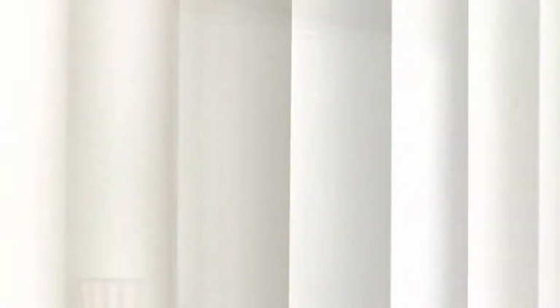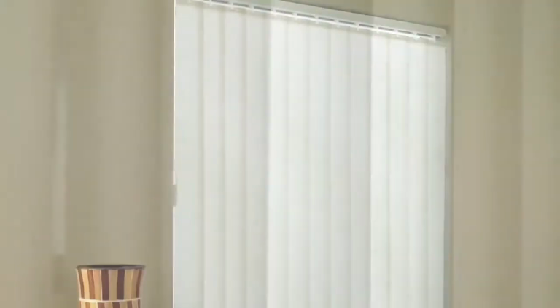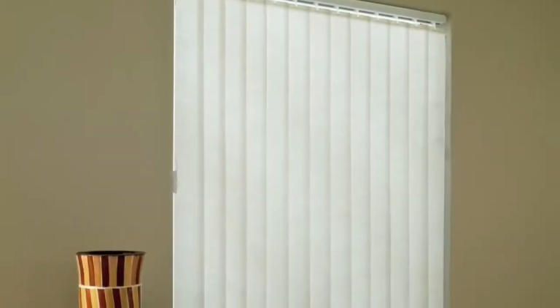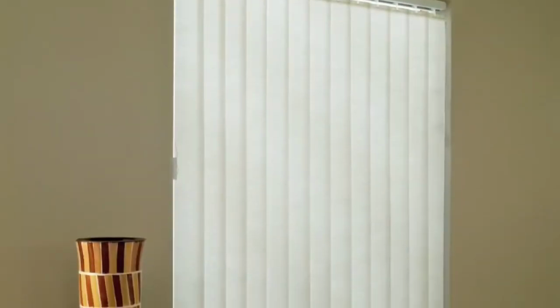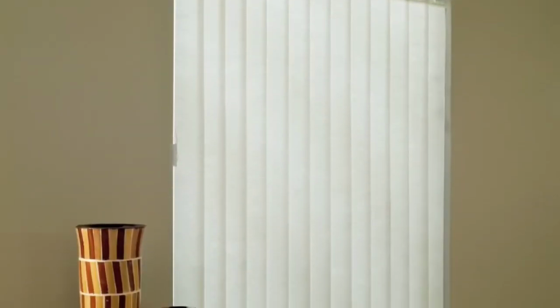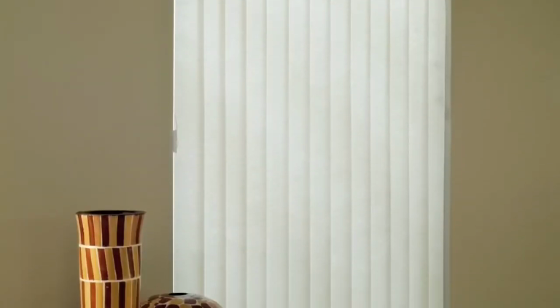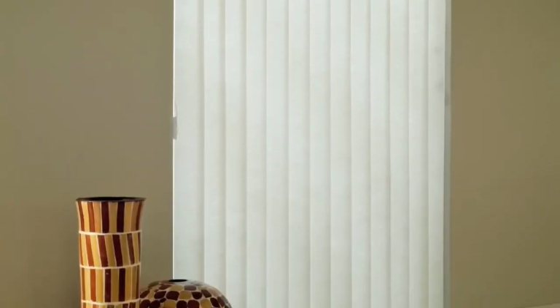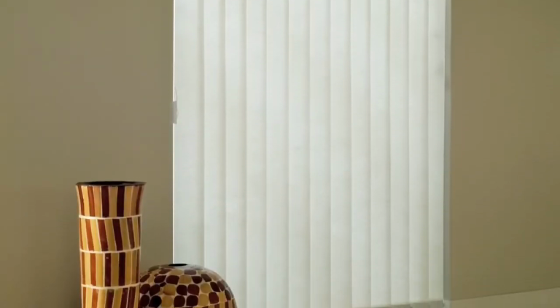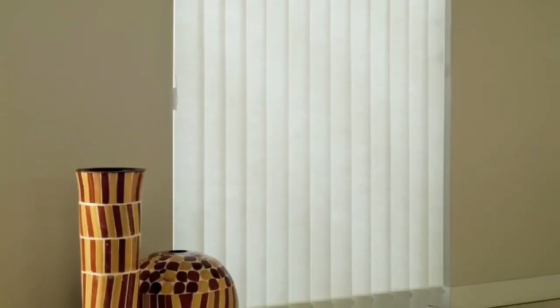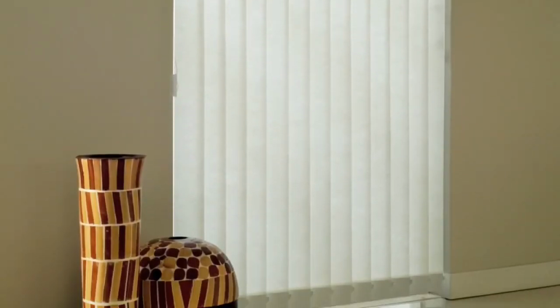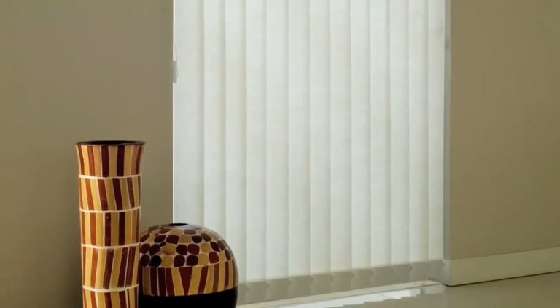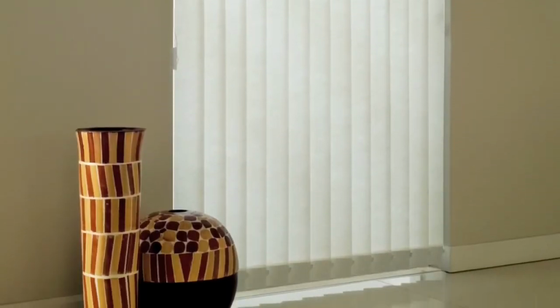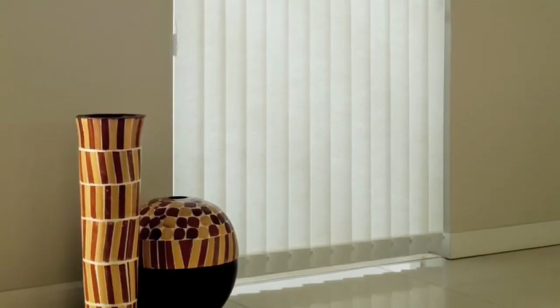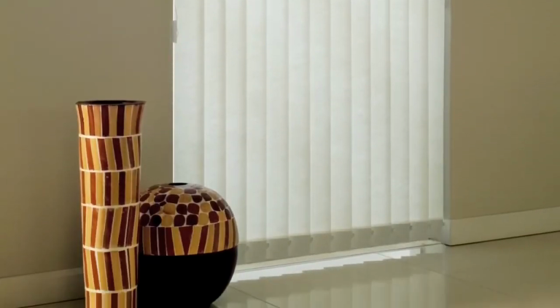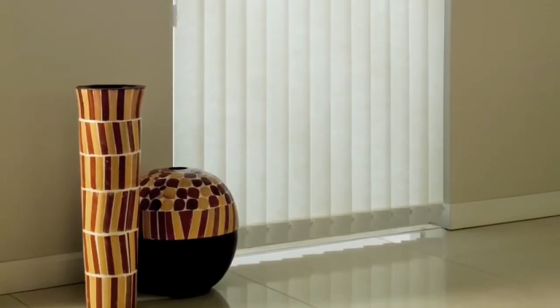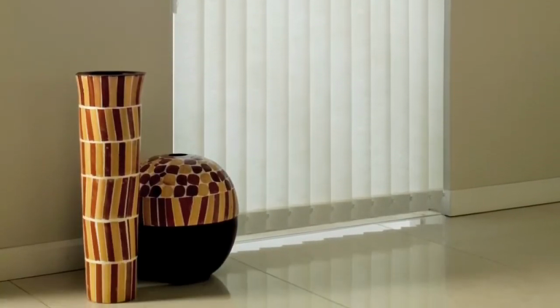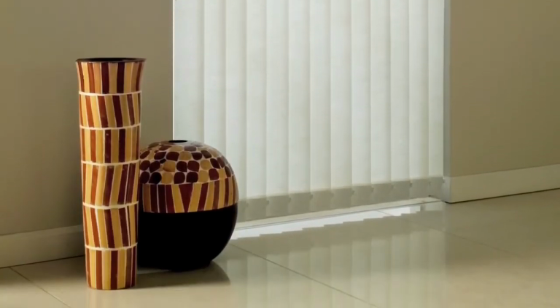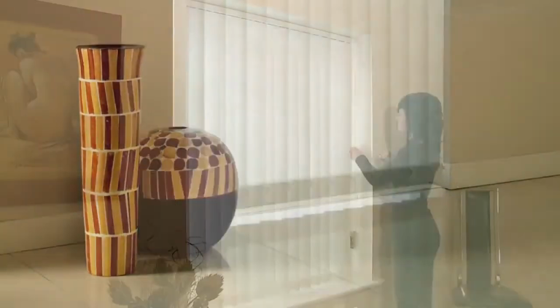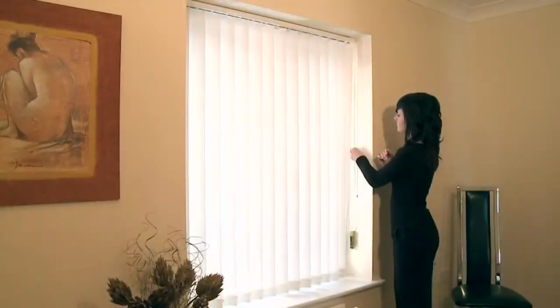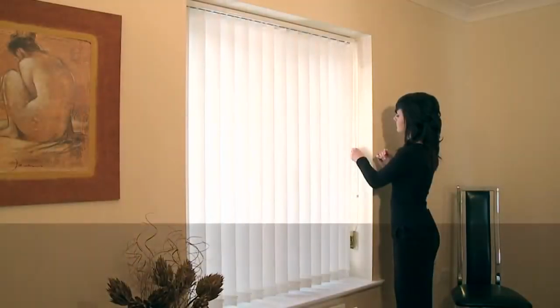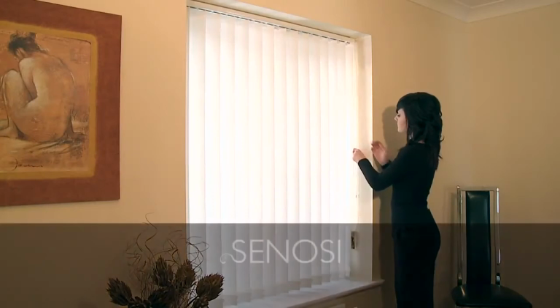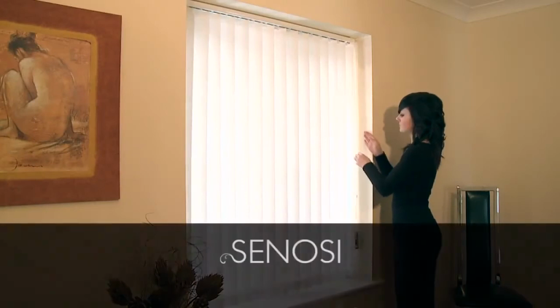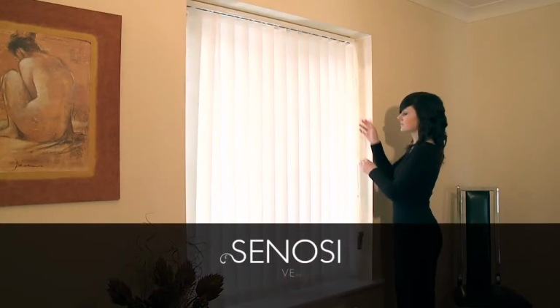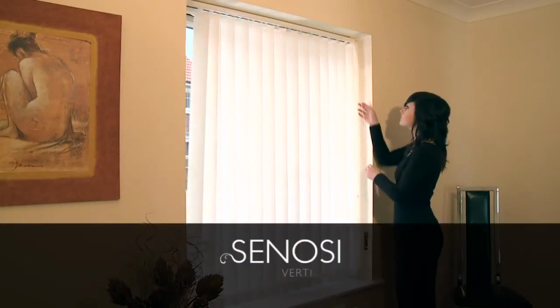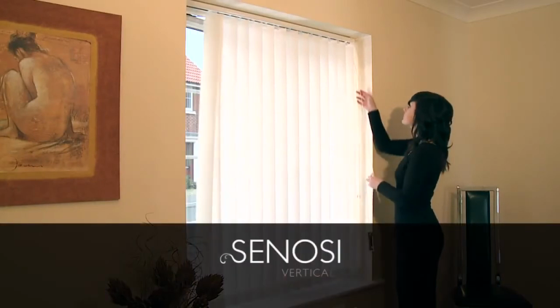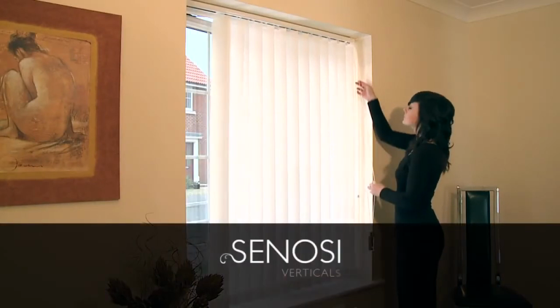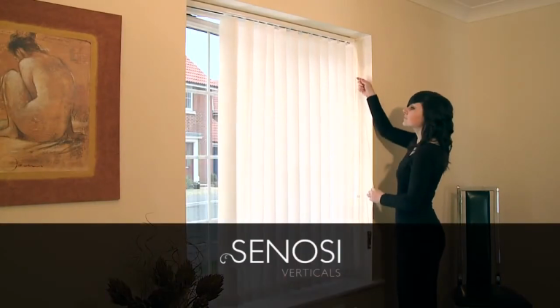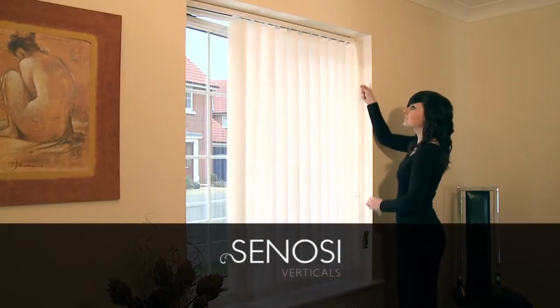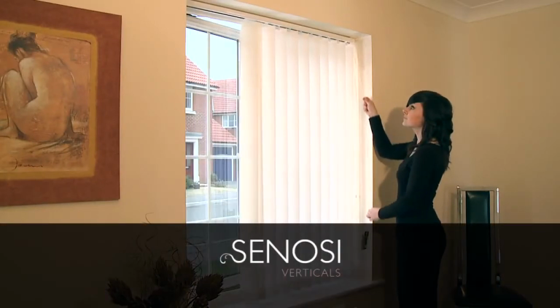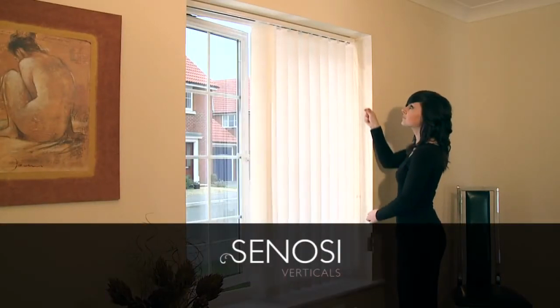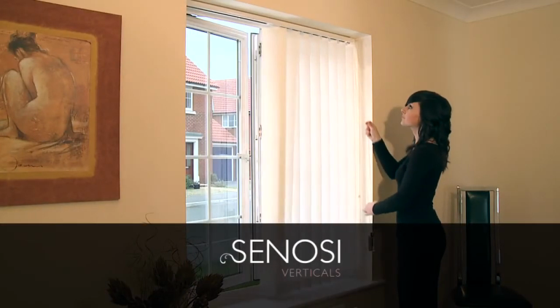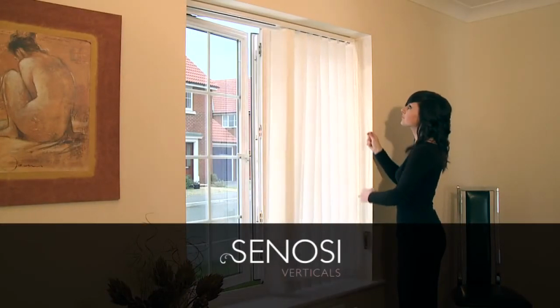Suited to all windows, sliding and French doors, our Senosi Verticals provide the perfect finishing touch to any home.